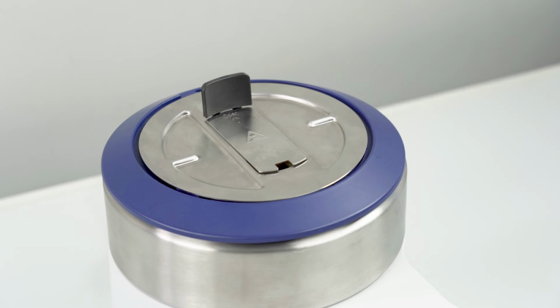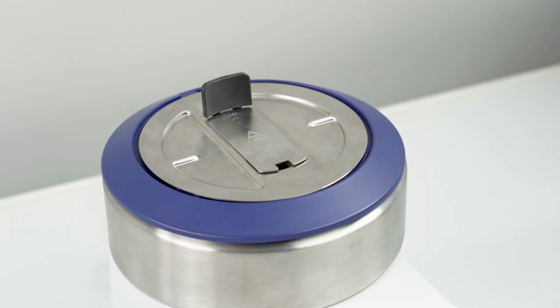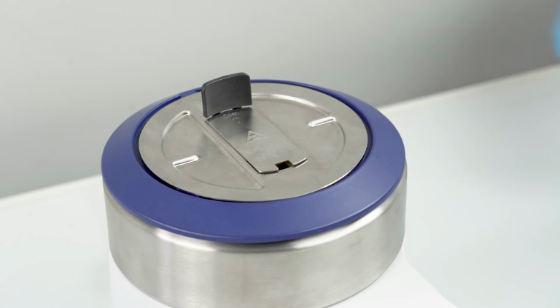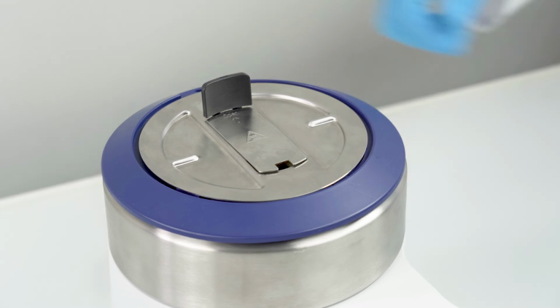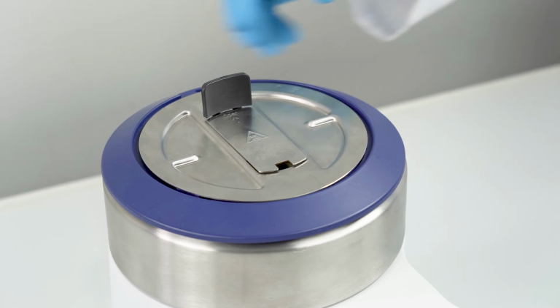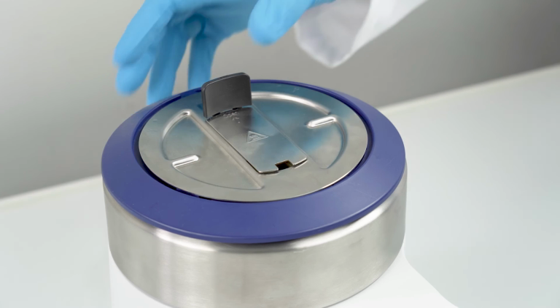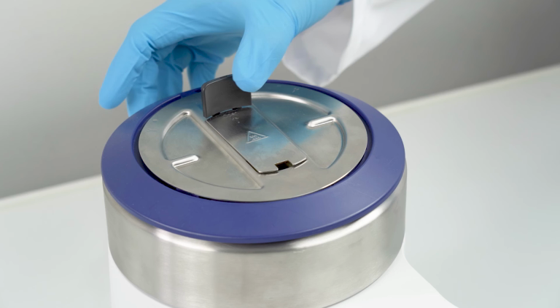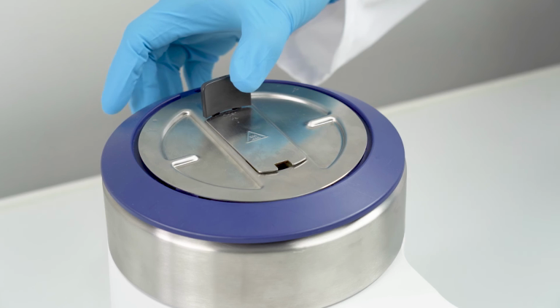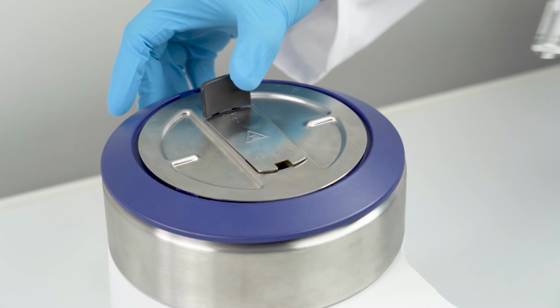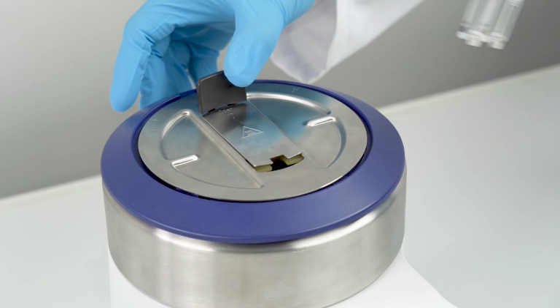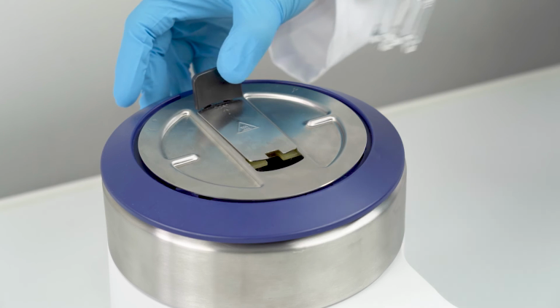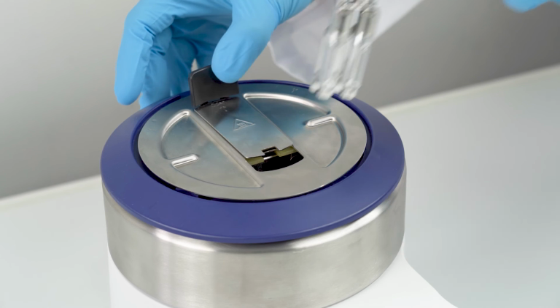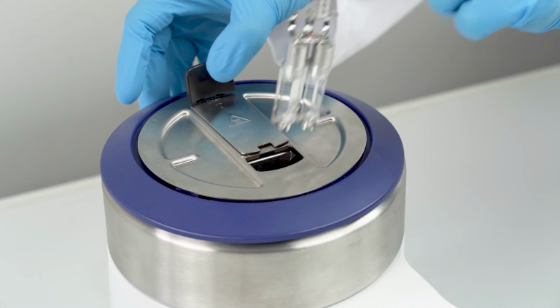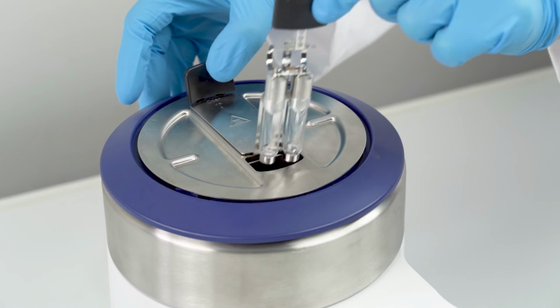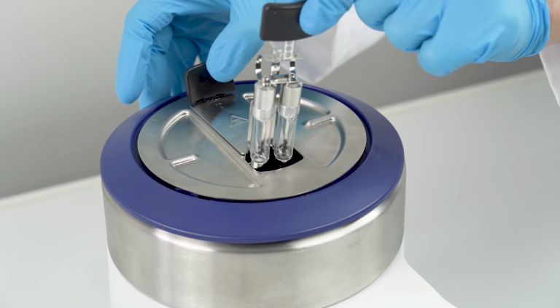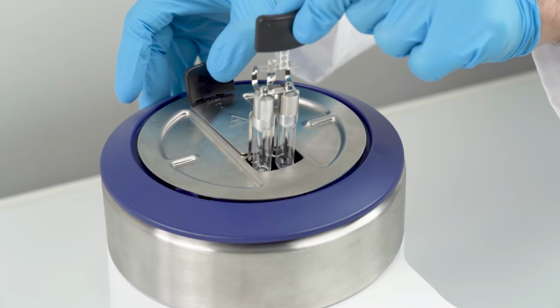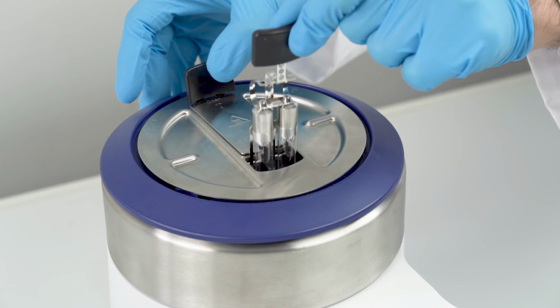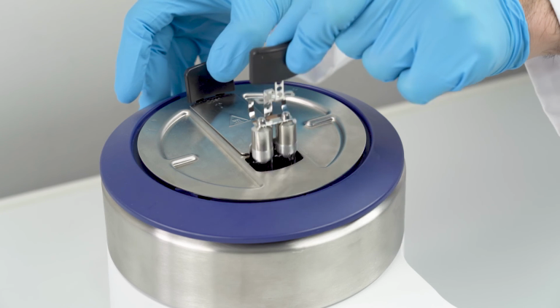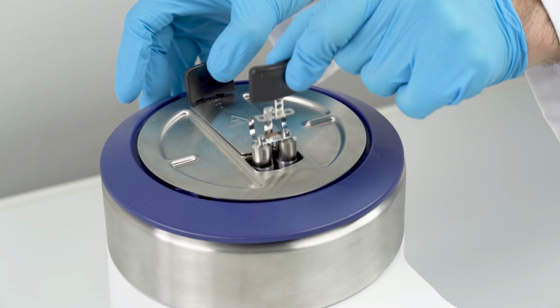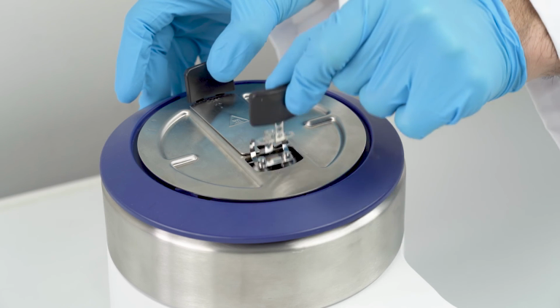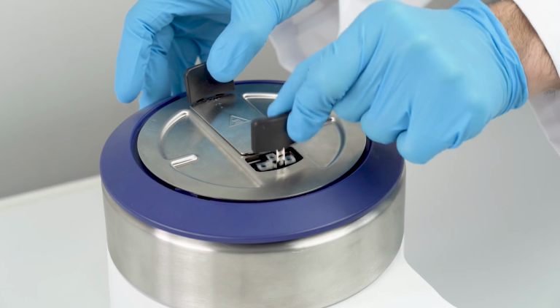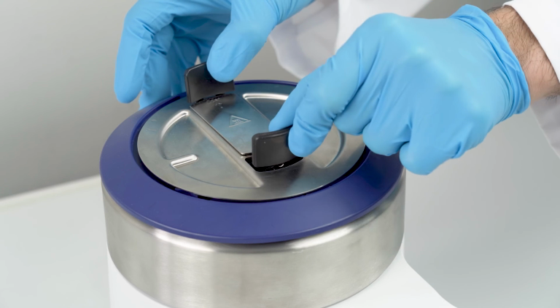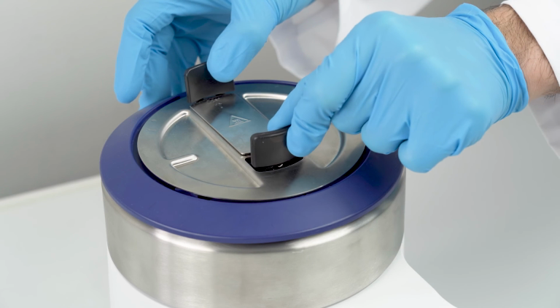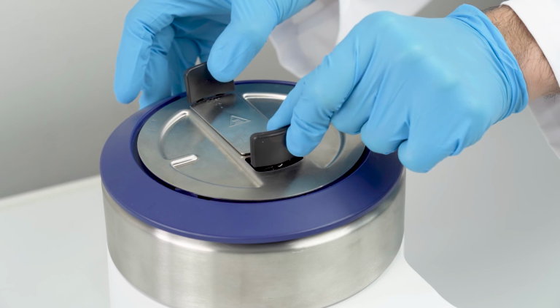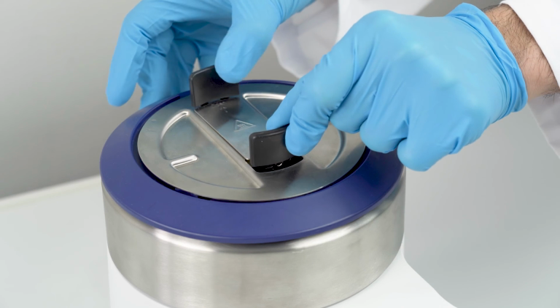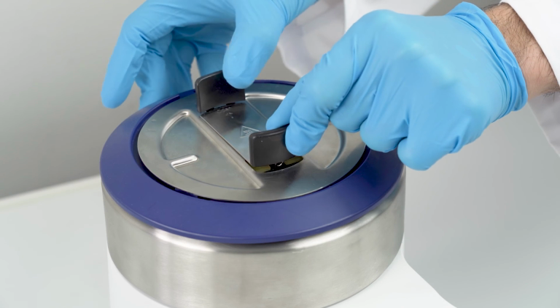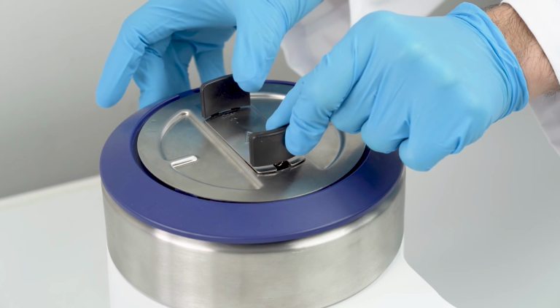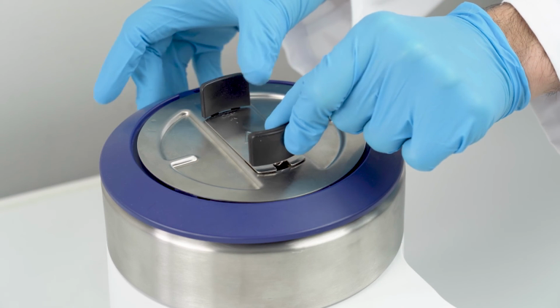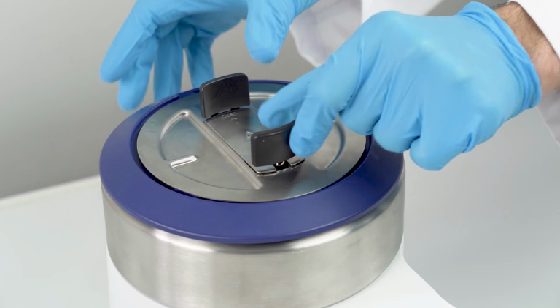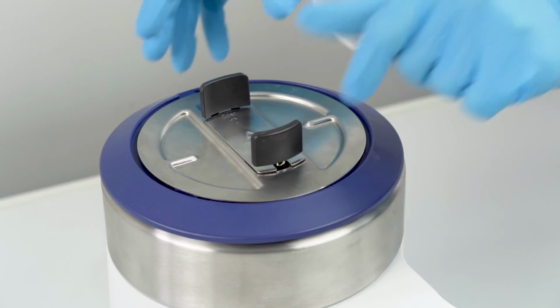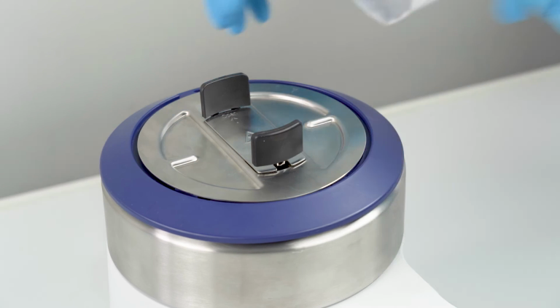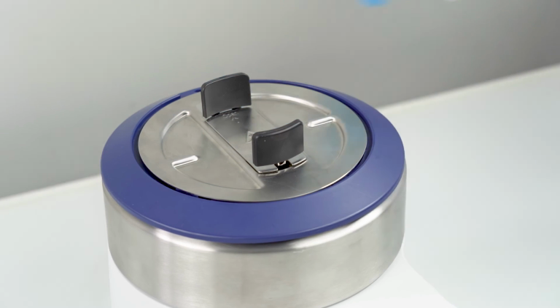Now the sample is ready to be analyzed using an automatic dropping point instrument by Mettler Toledo.